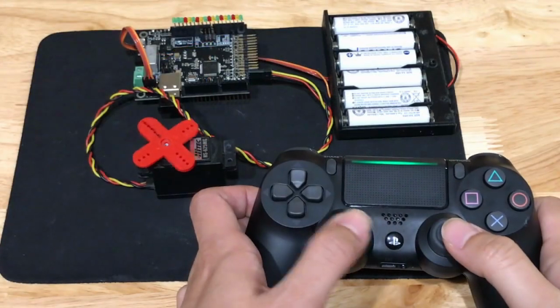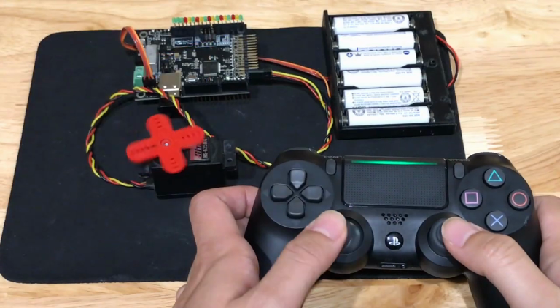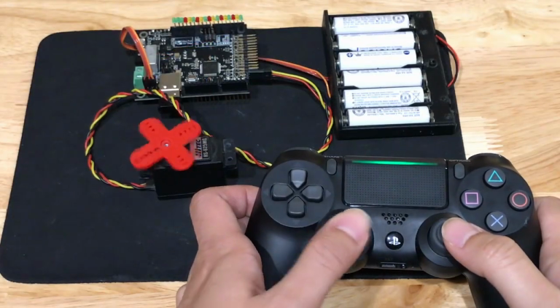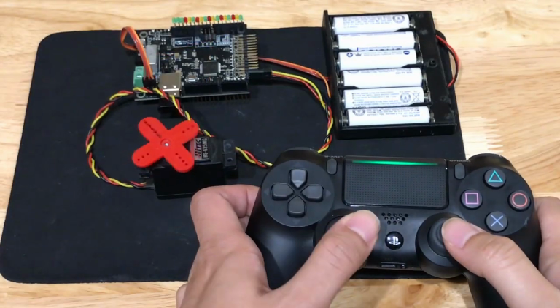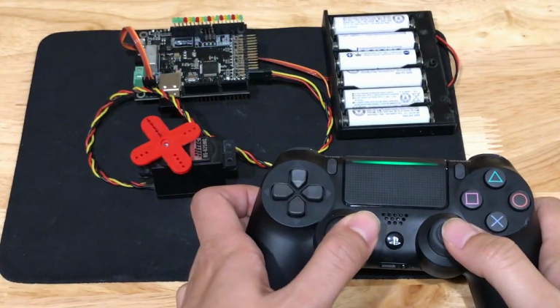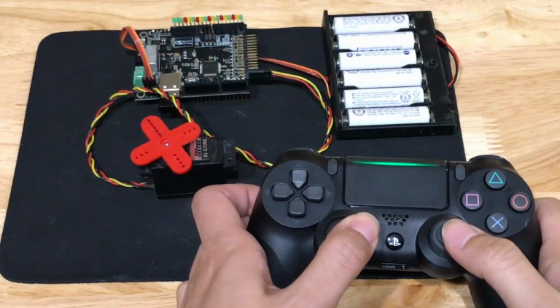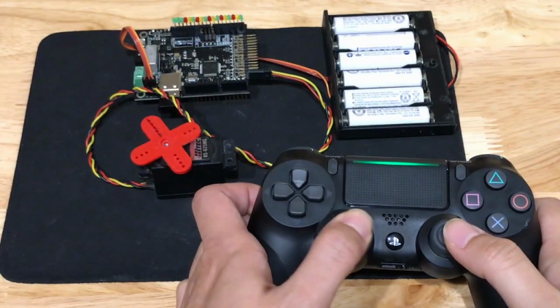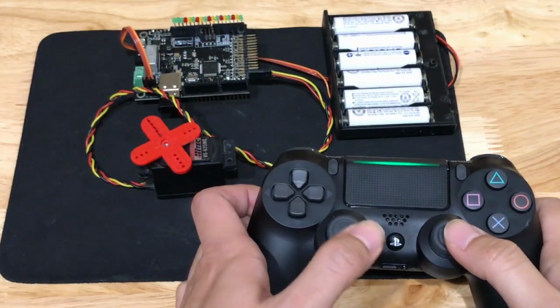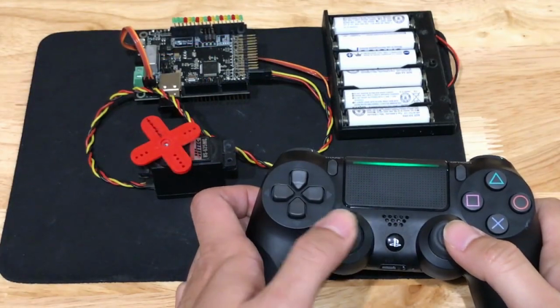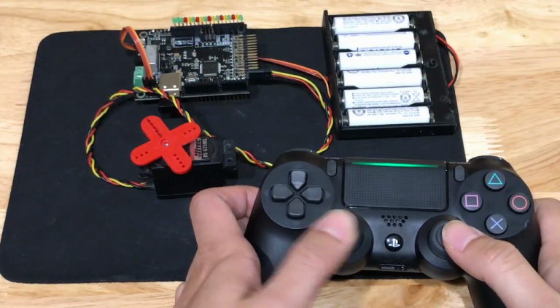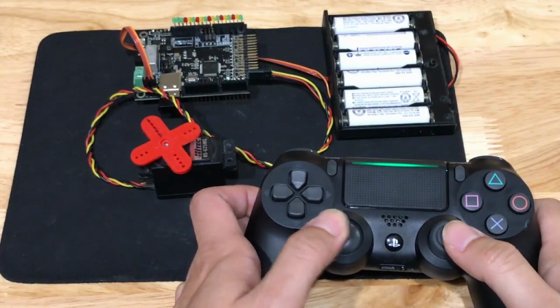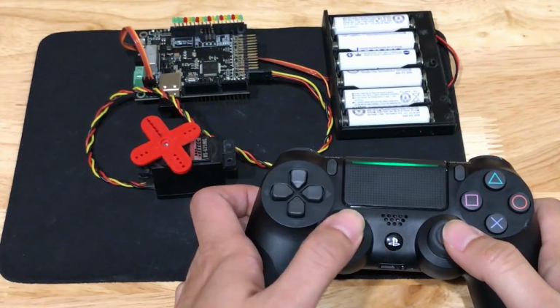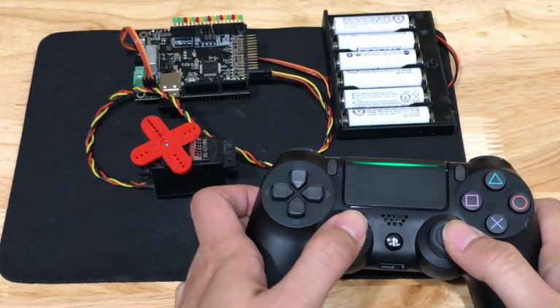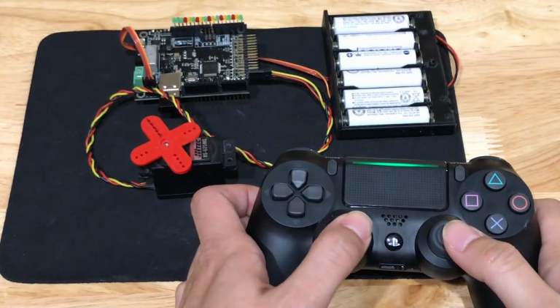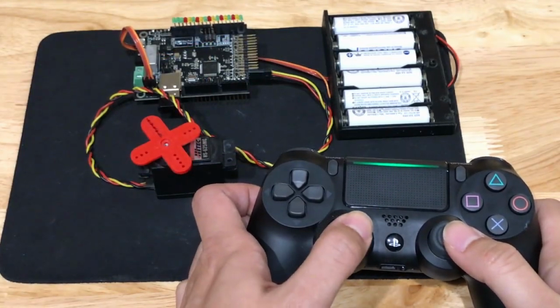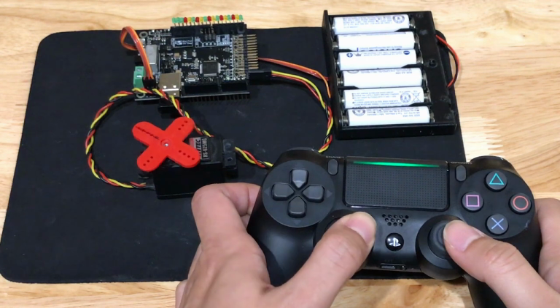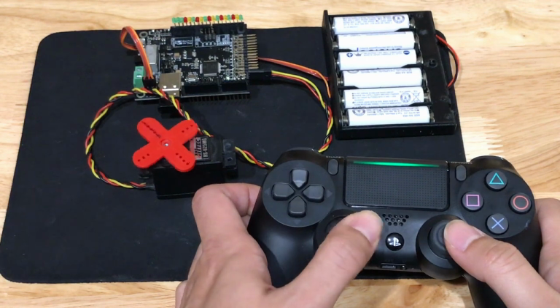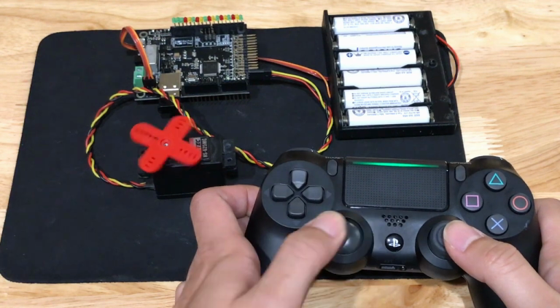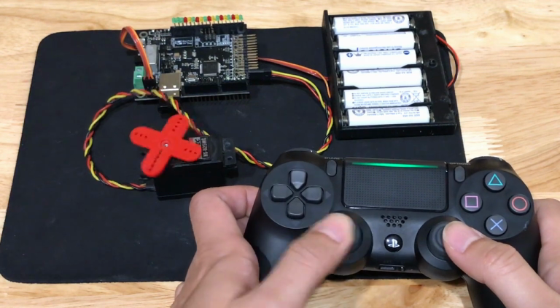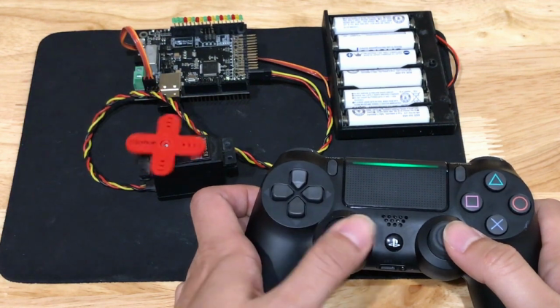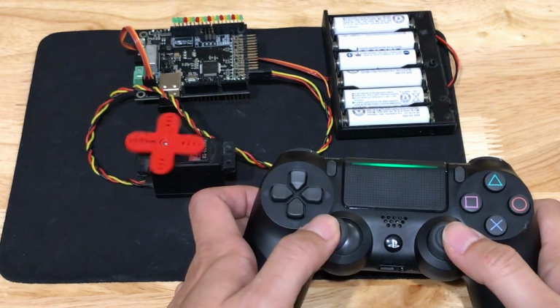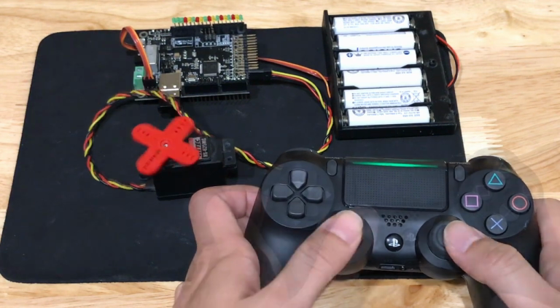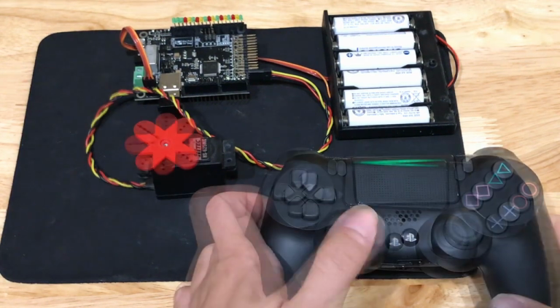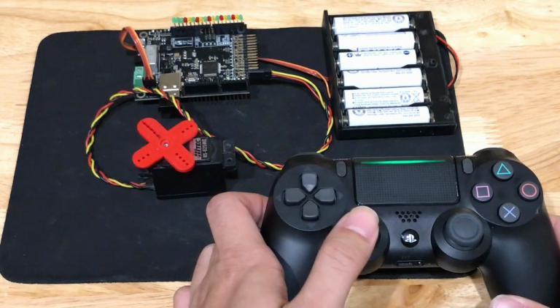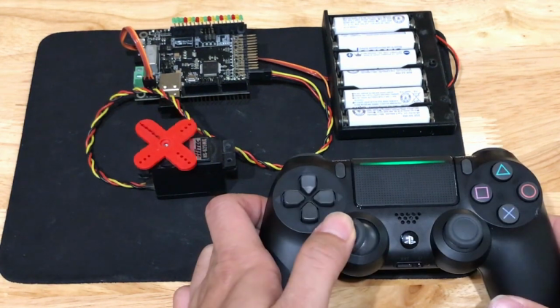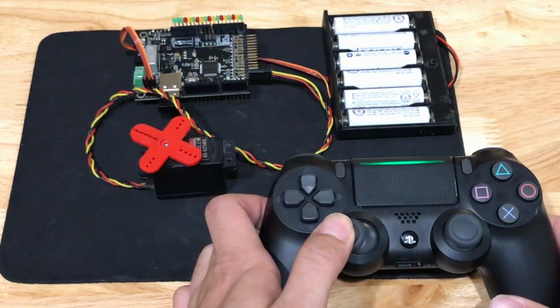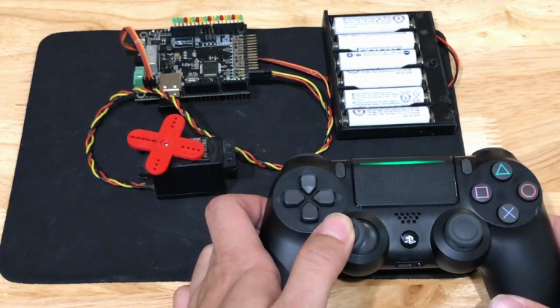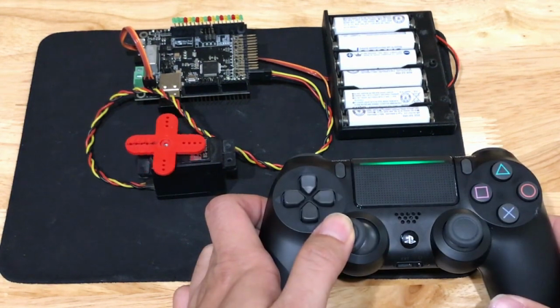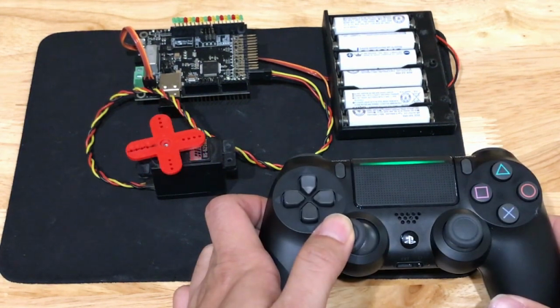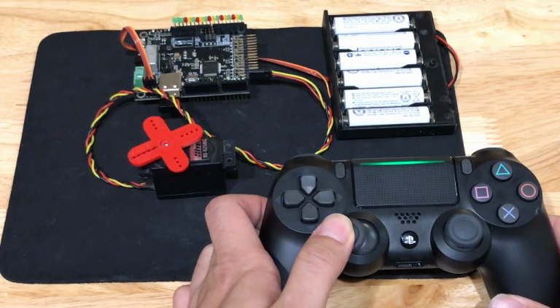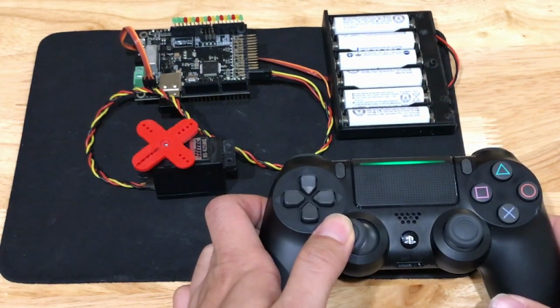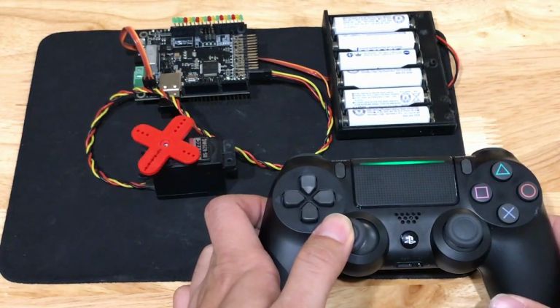You can also lock the position of the servo, or save a position and then recall it later.